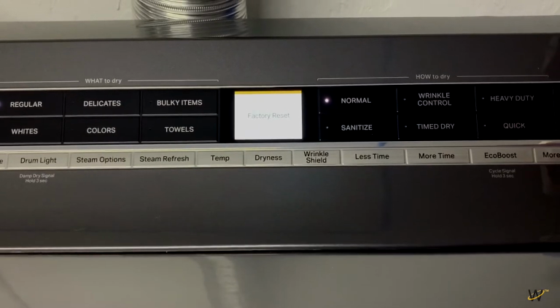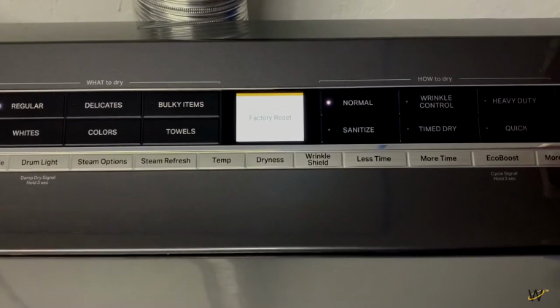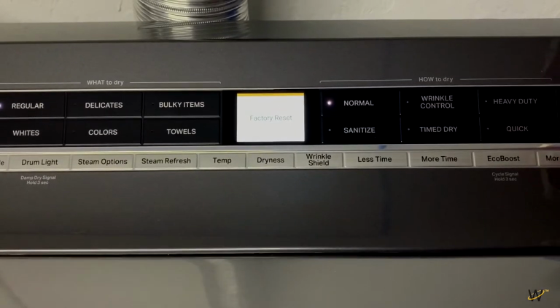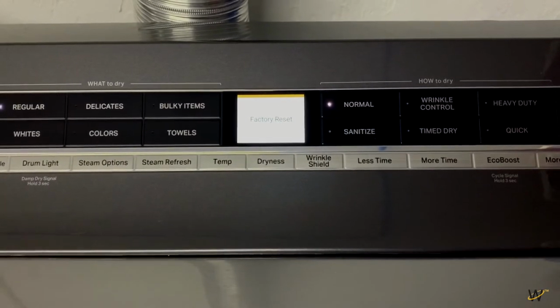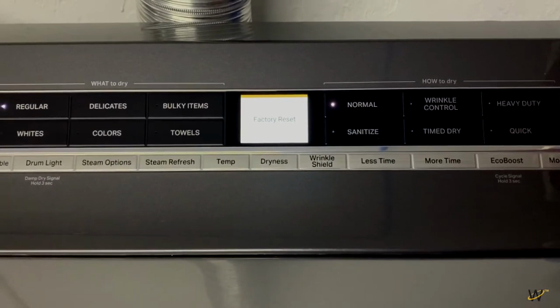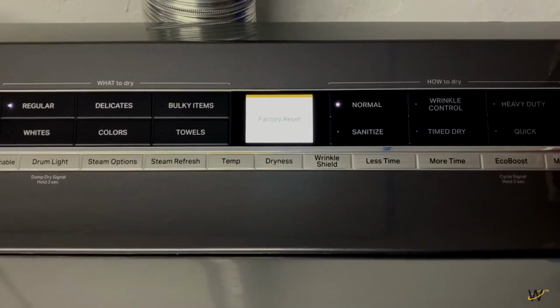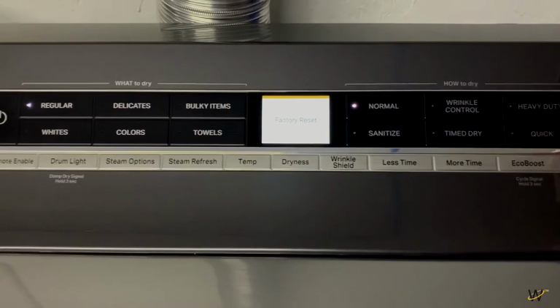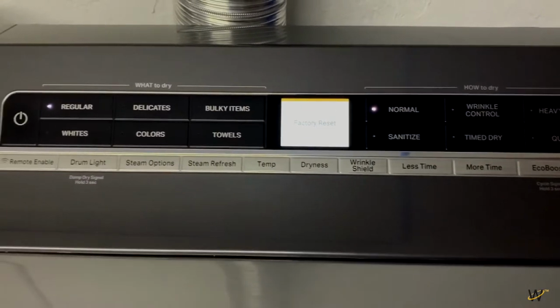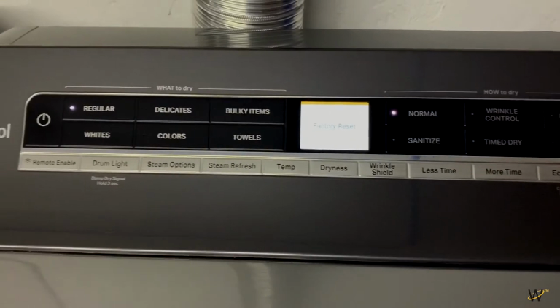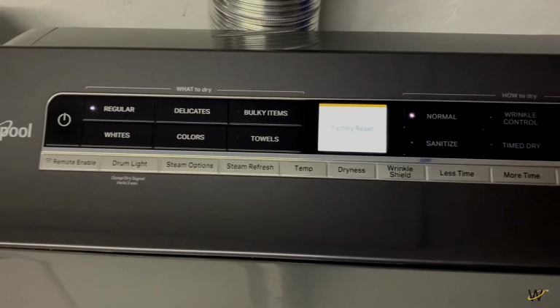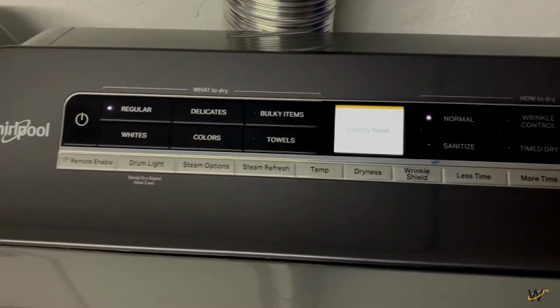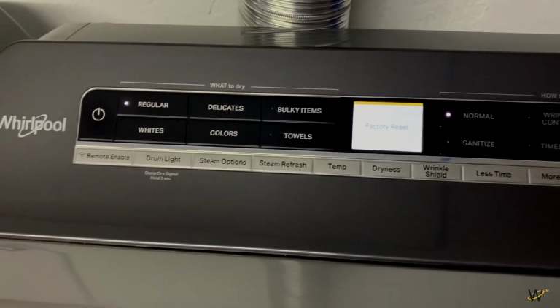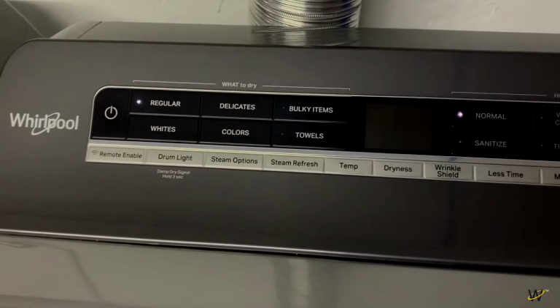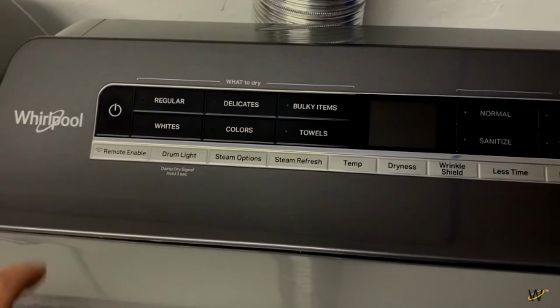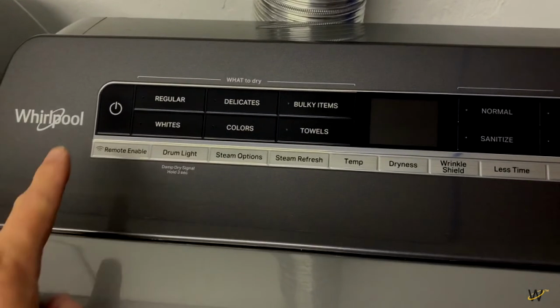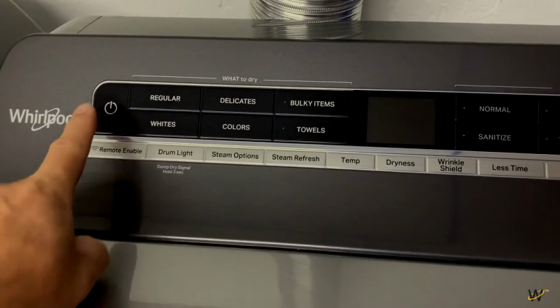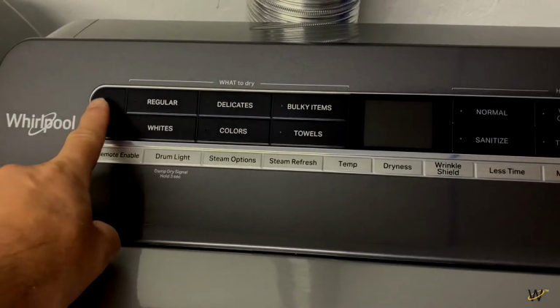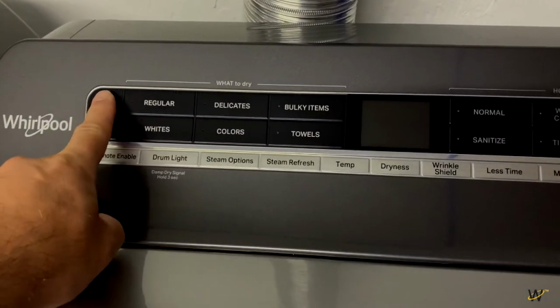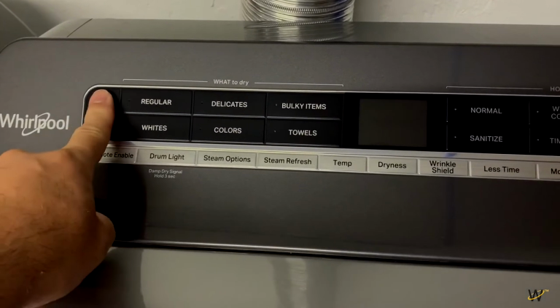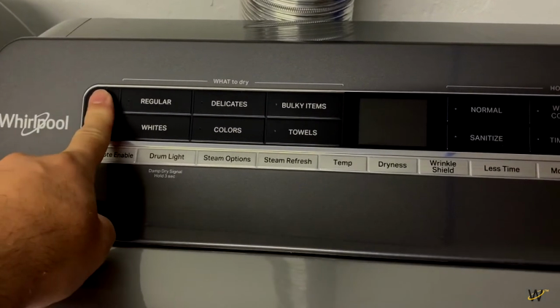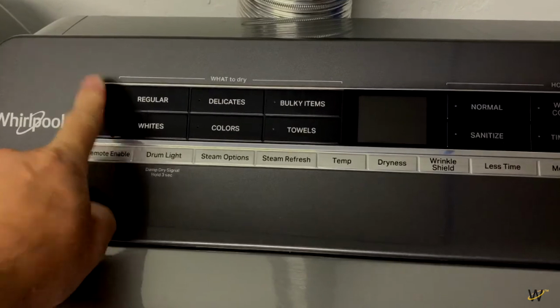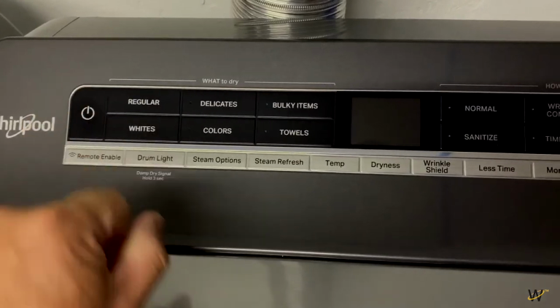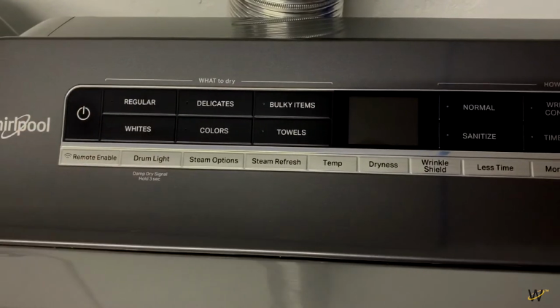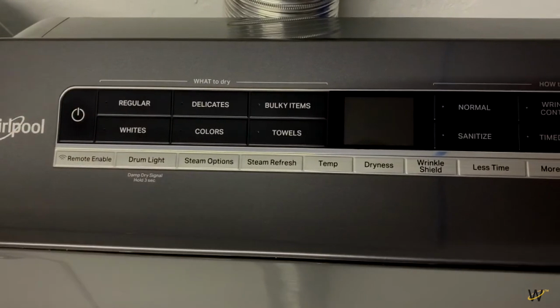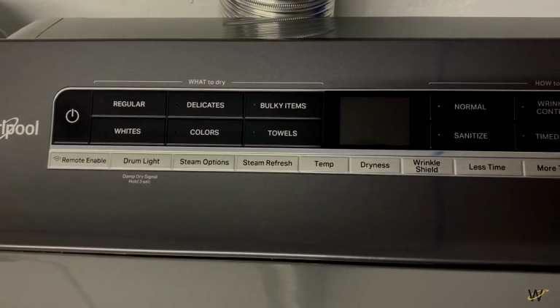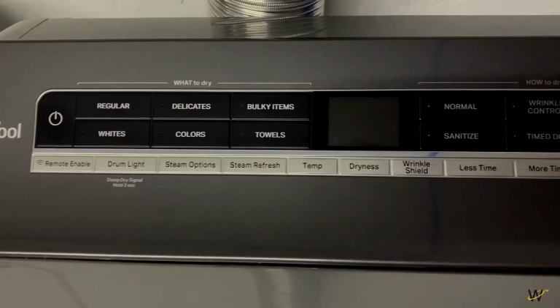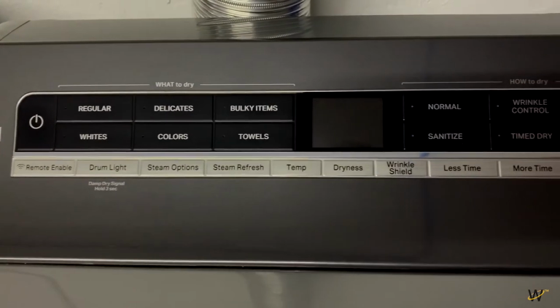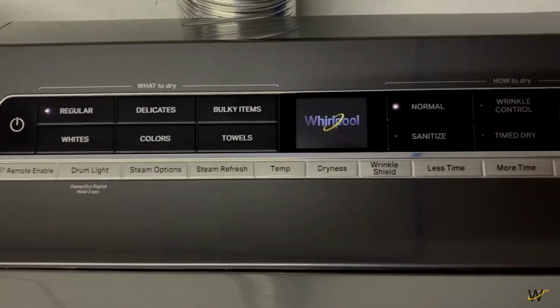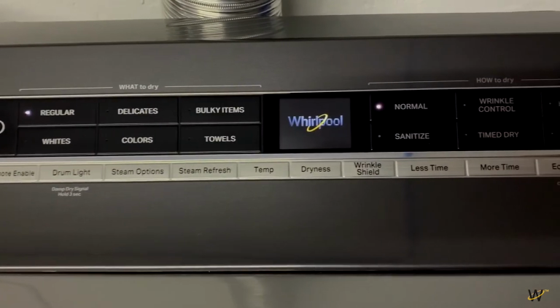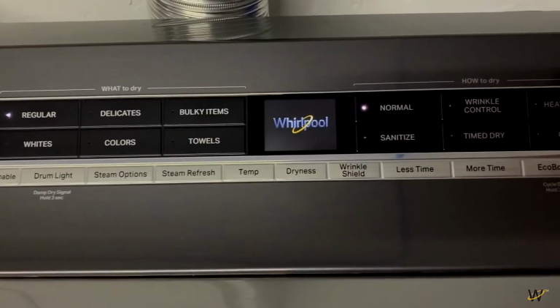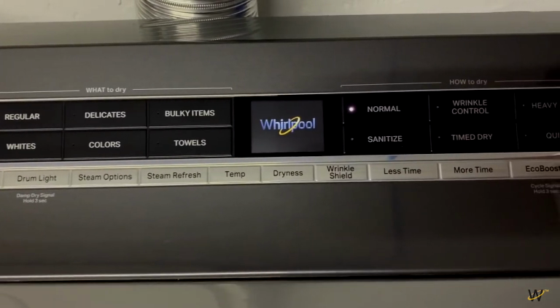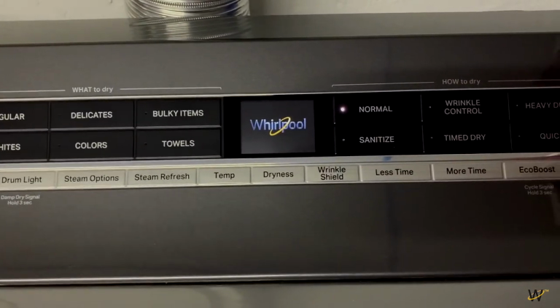Release the buttons and press the Power button. The menu will pop up to display a language.